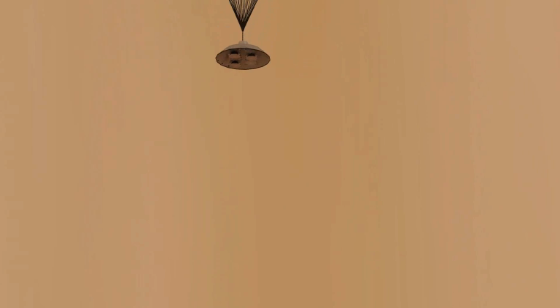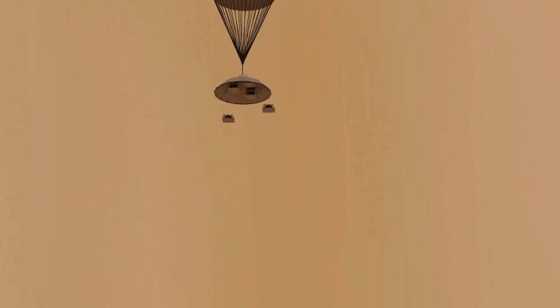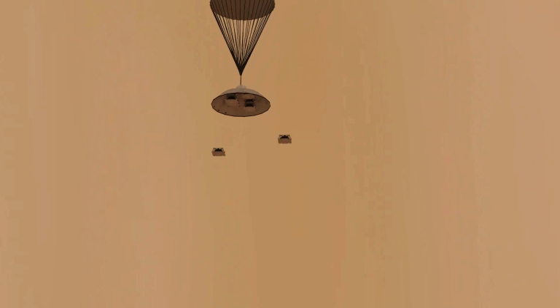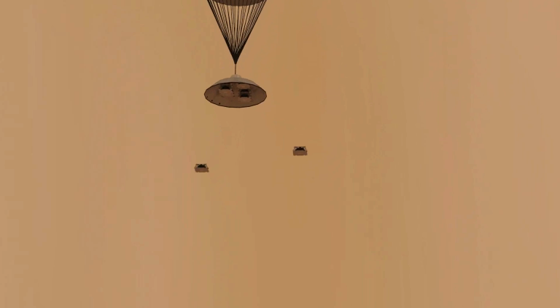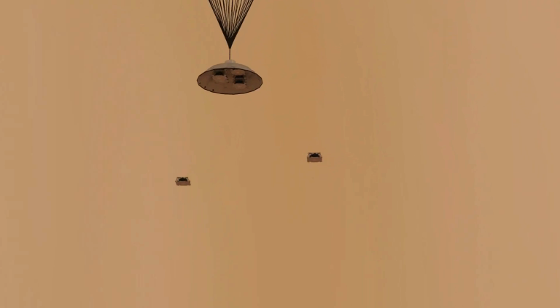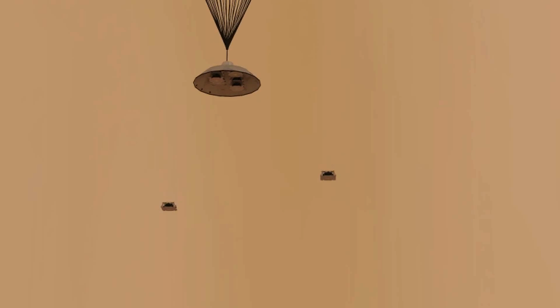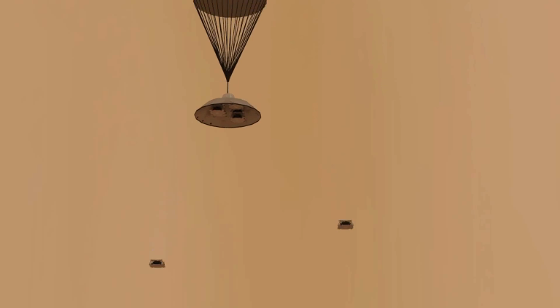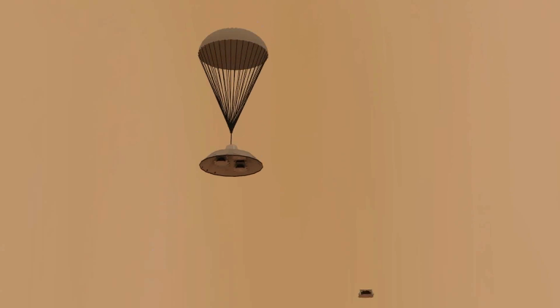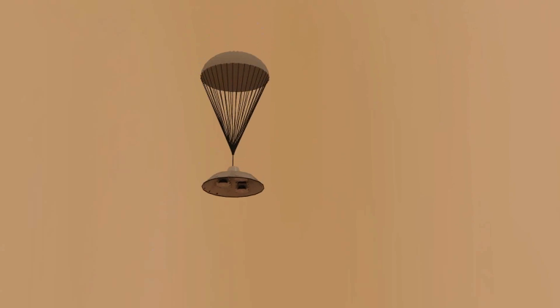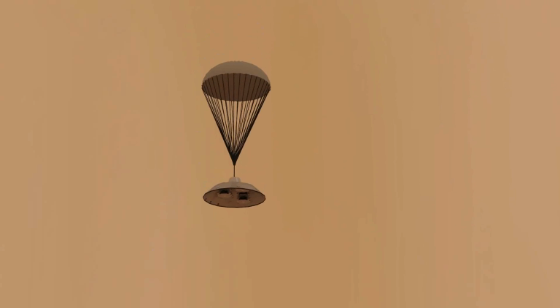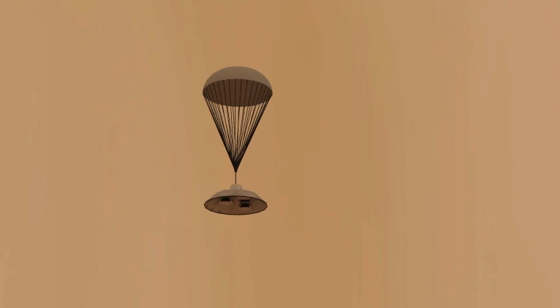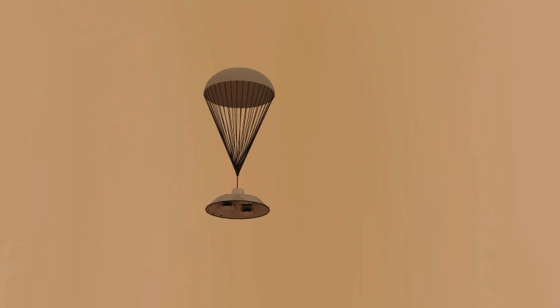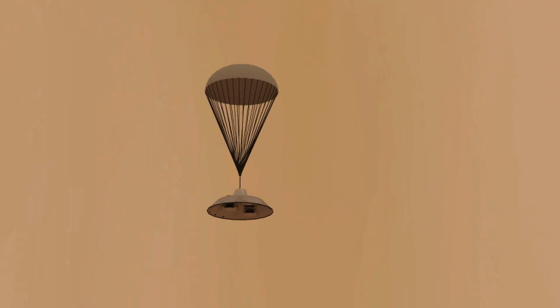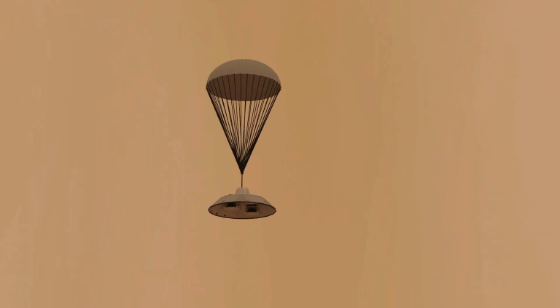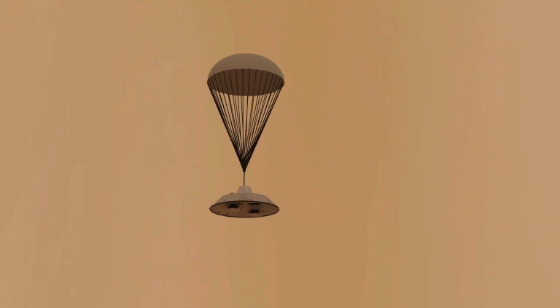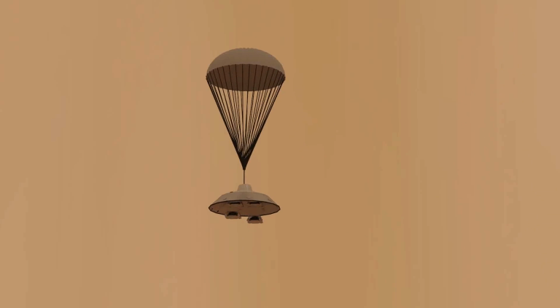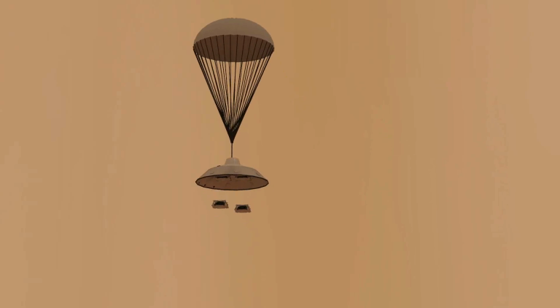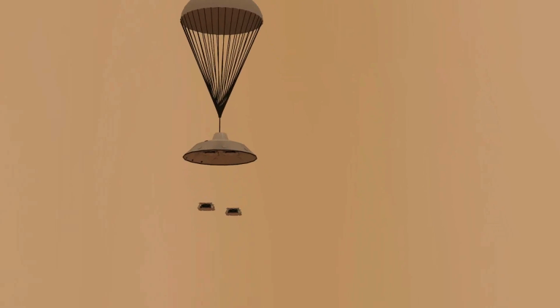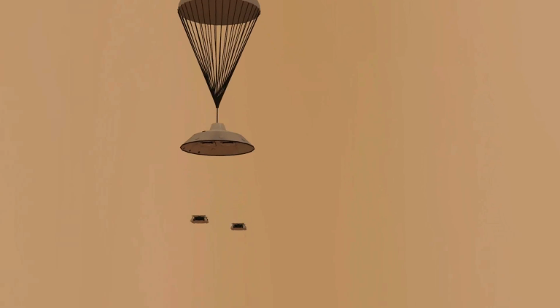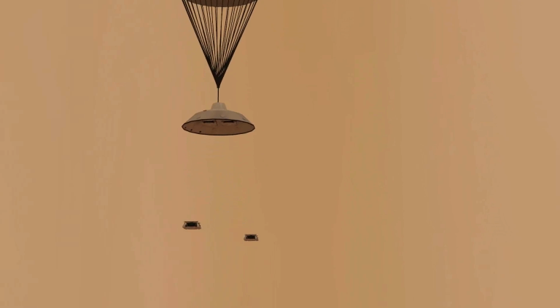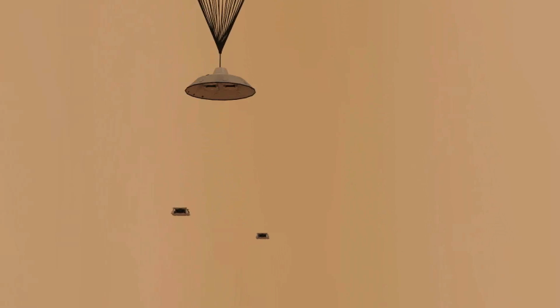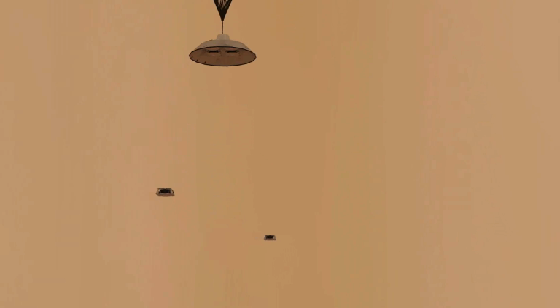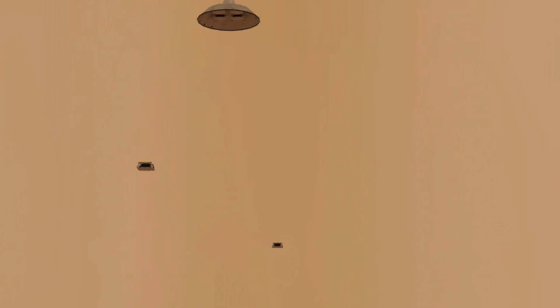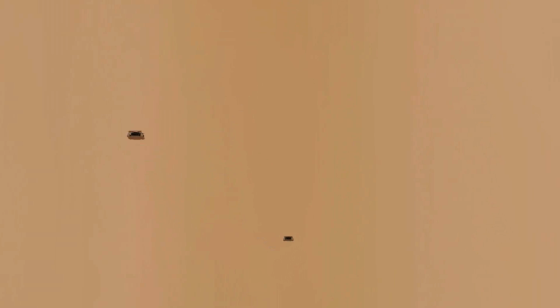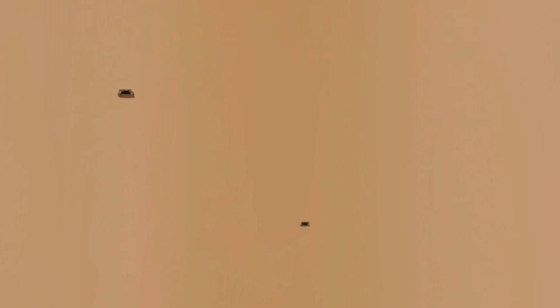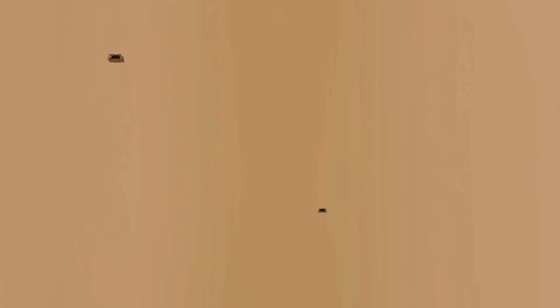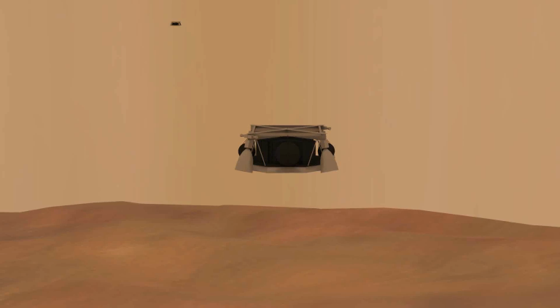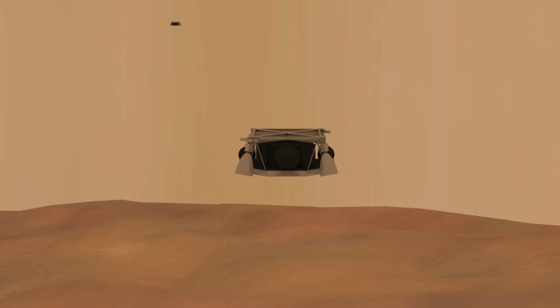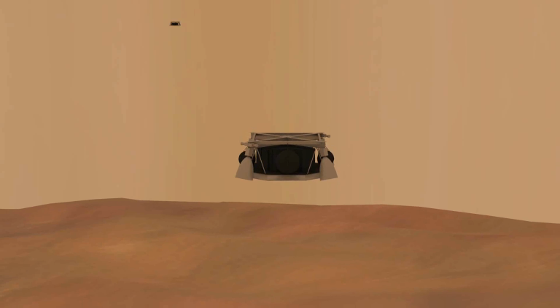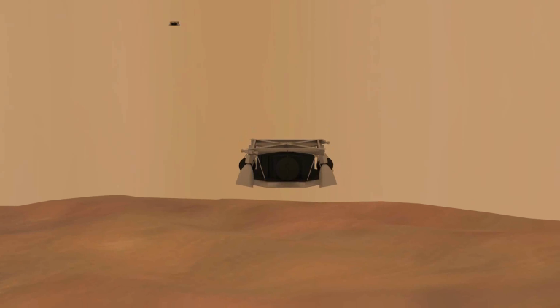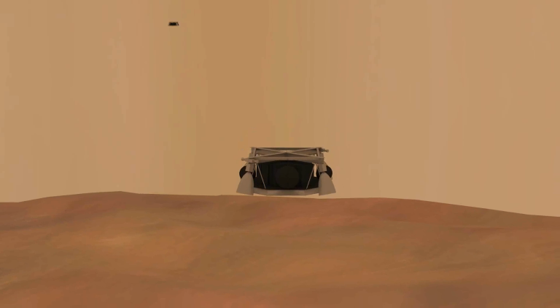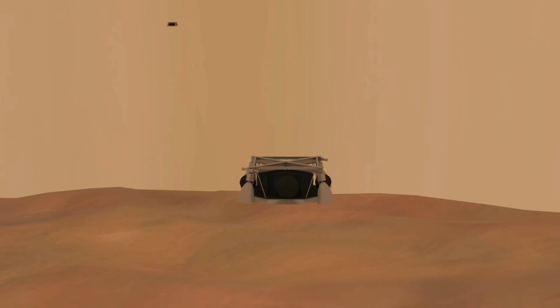Once the second phase has been reached, the Caesars will separate themselves from the machete and navigate themselves down to the beacon.